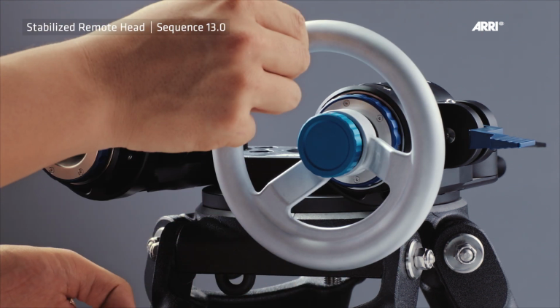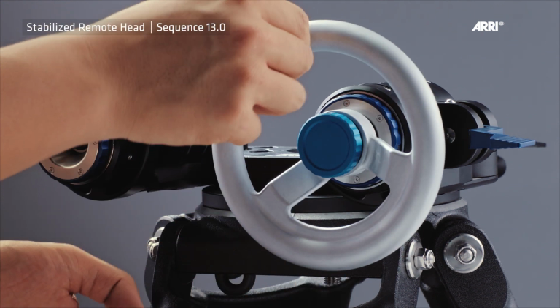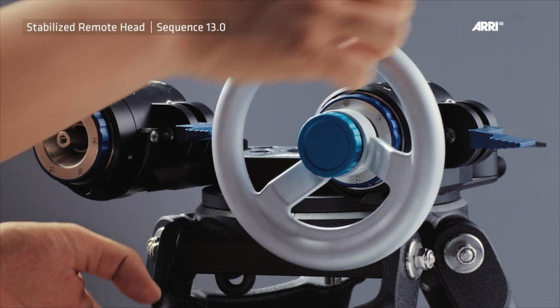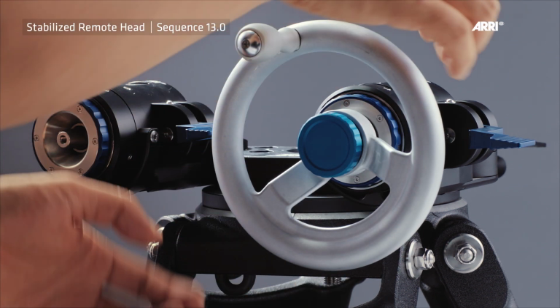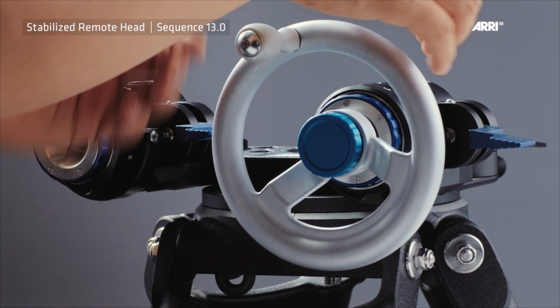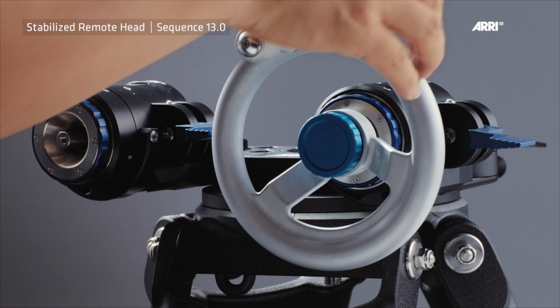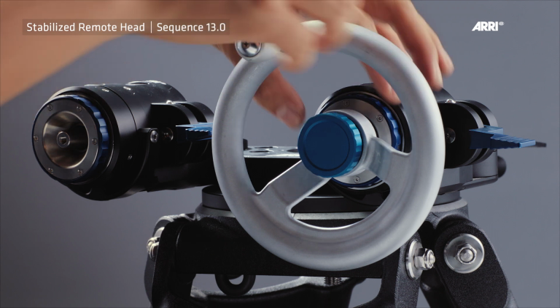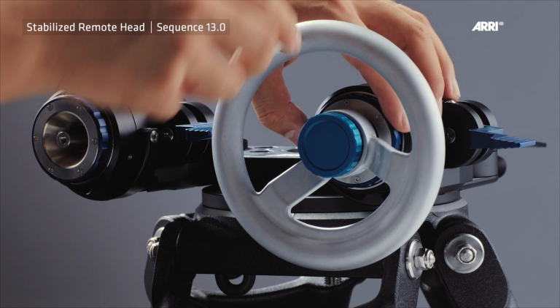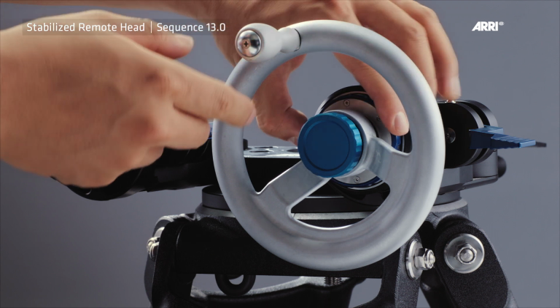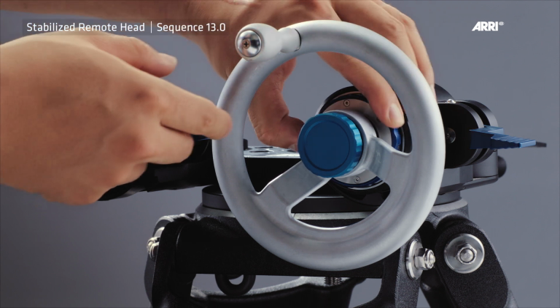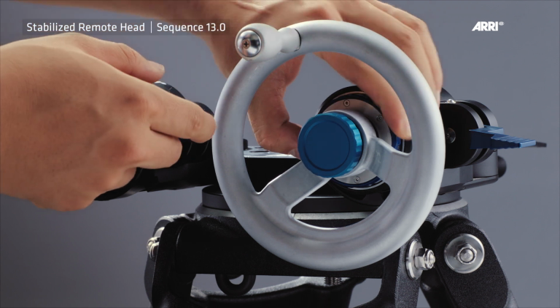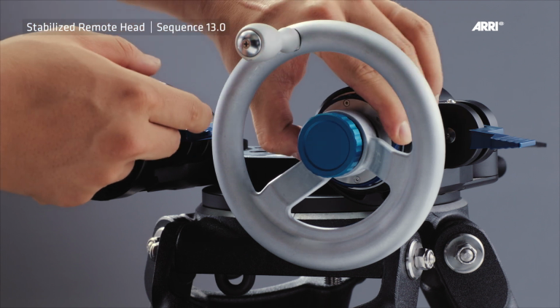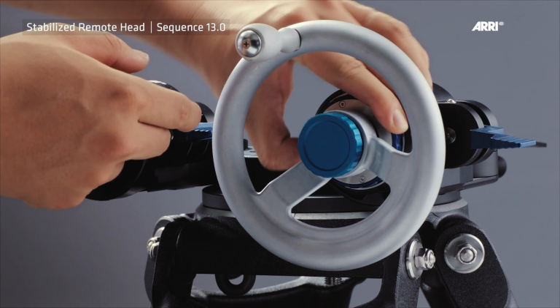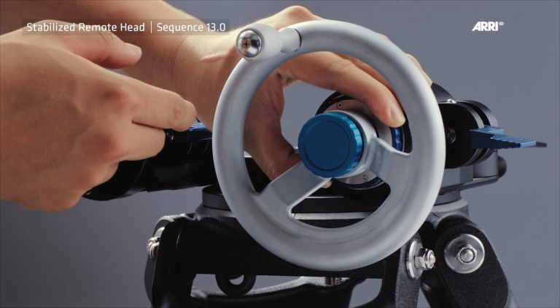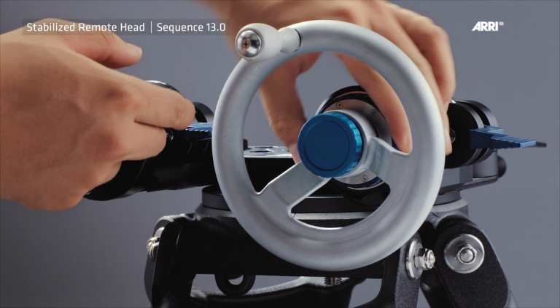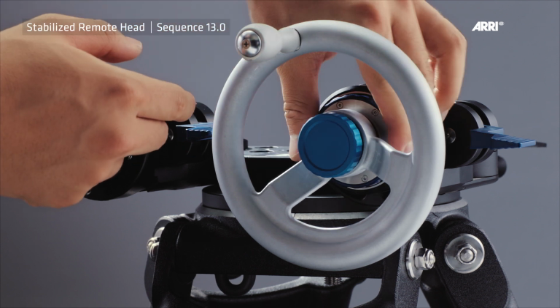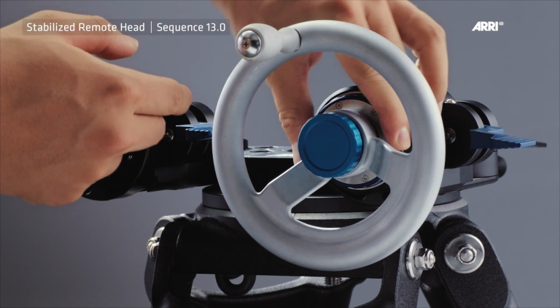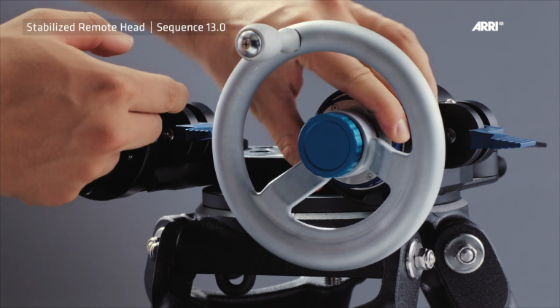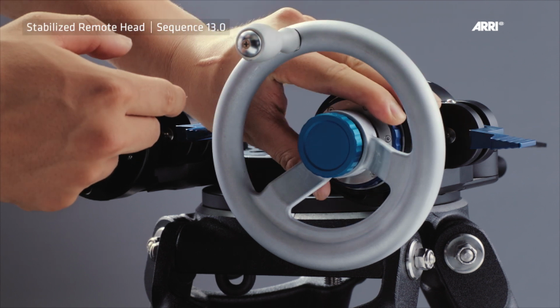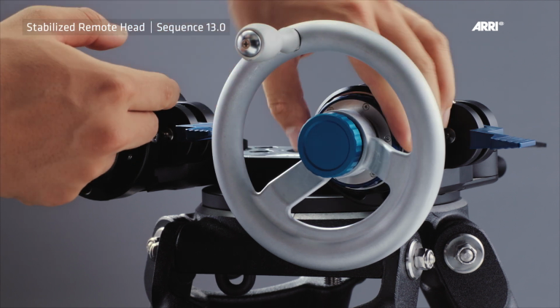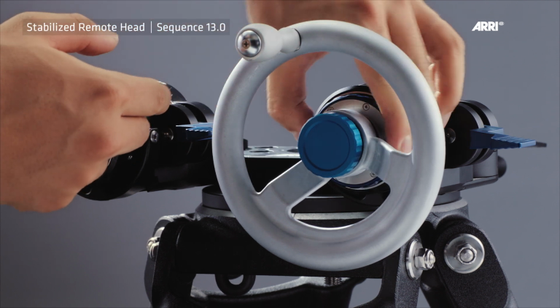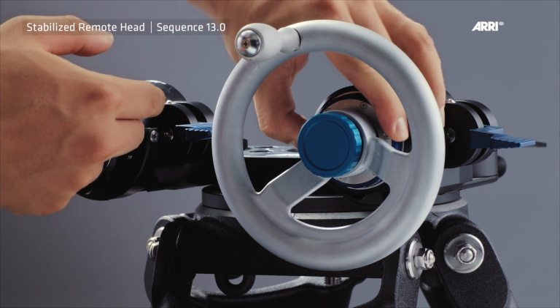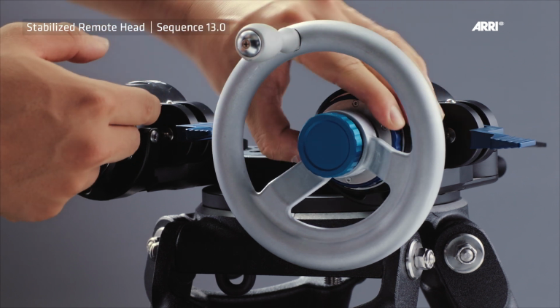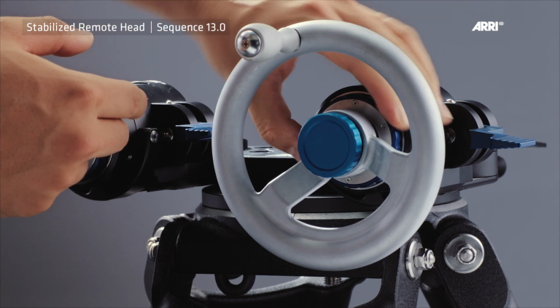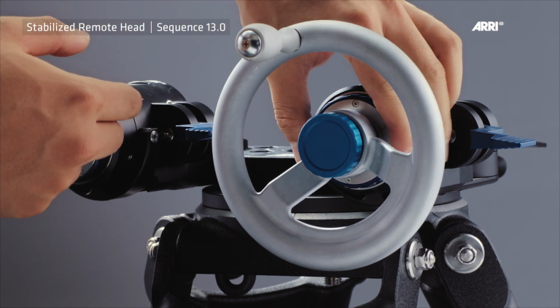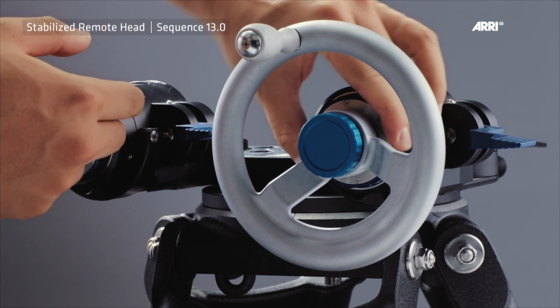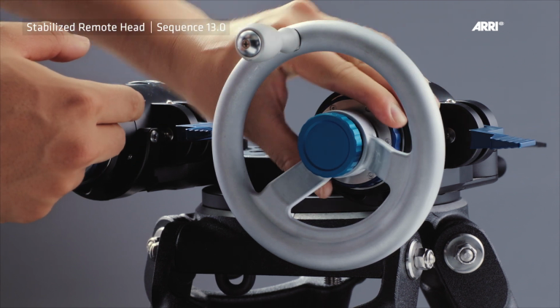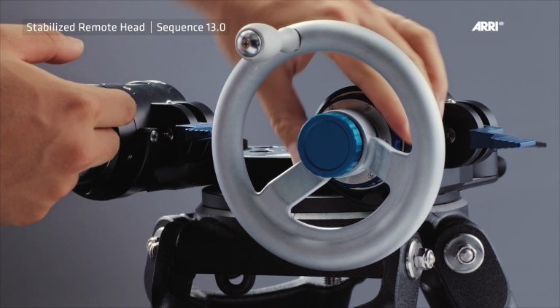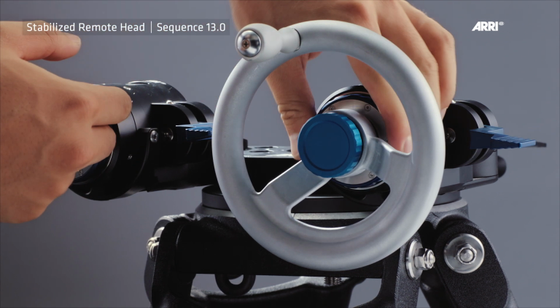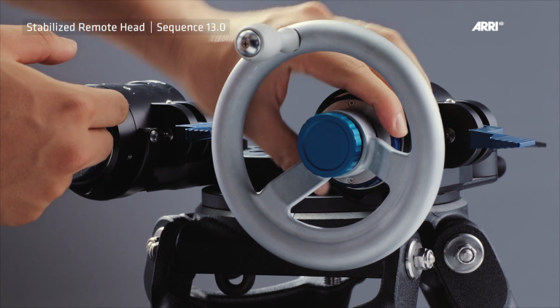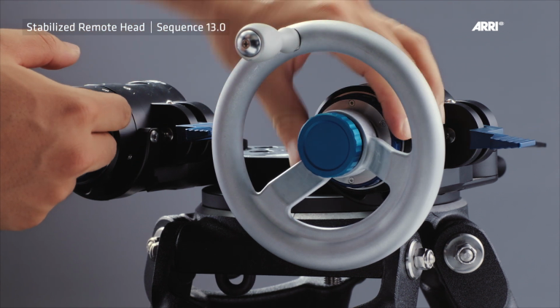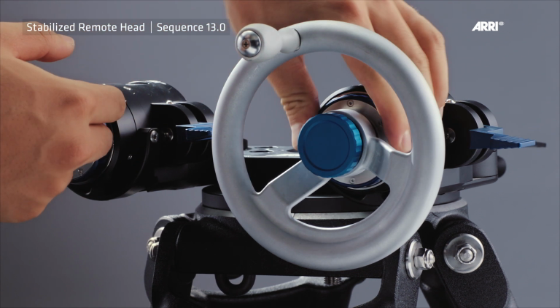Note: turn the fluid thread ring fully back to the left to reach the lowest possible friction level.